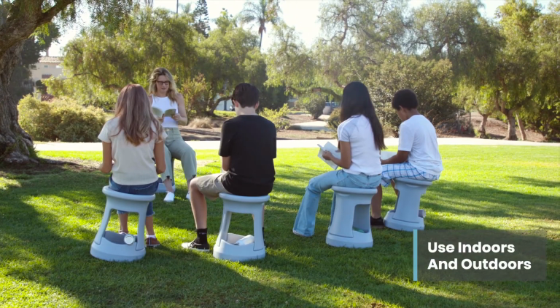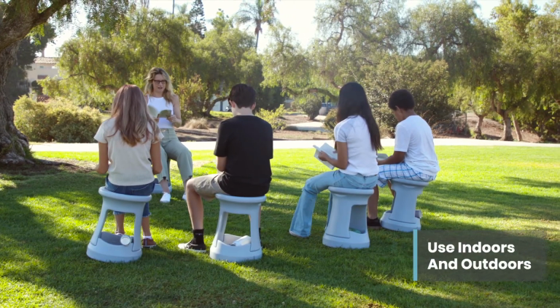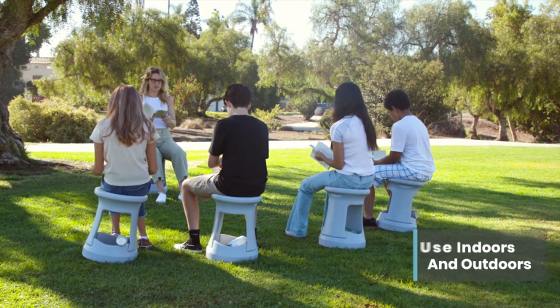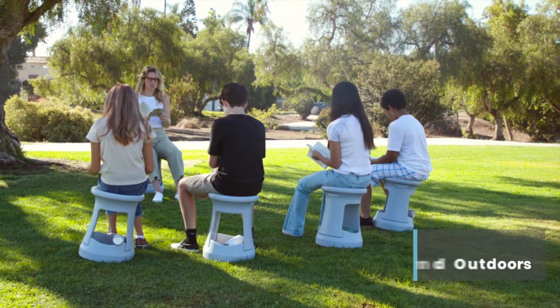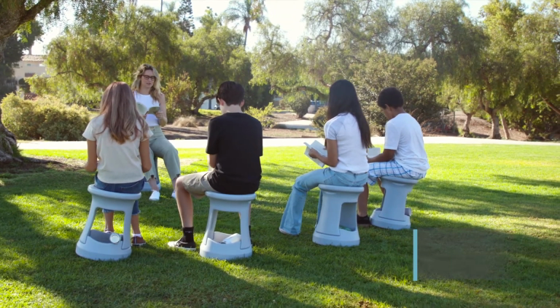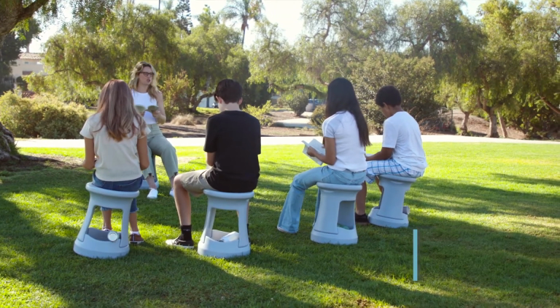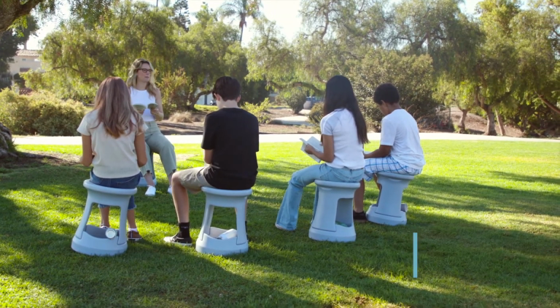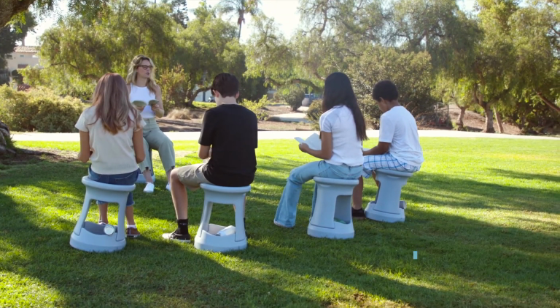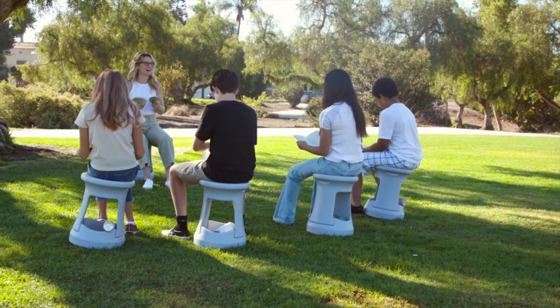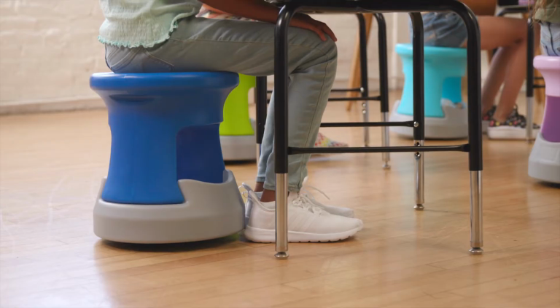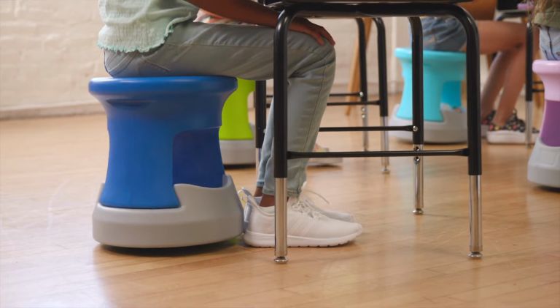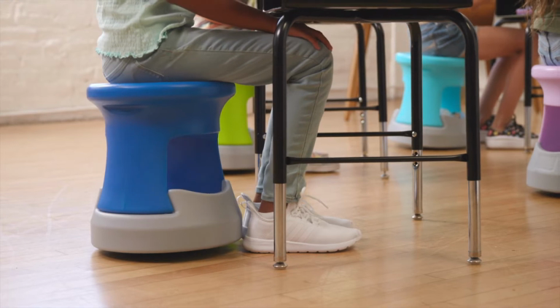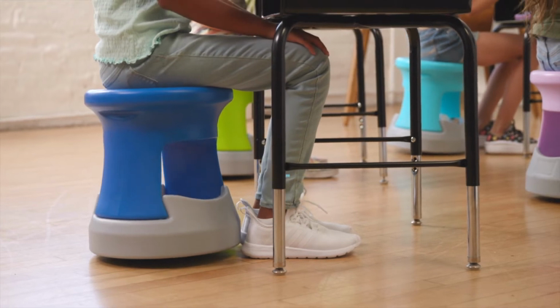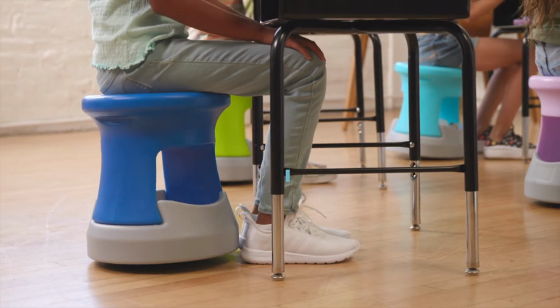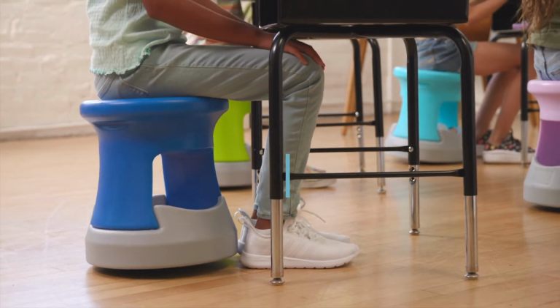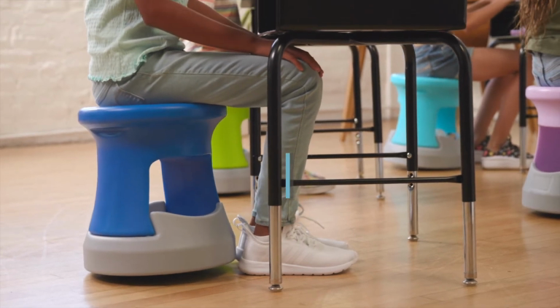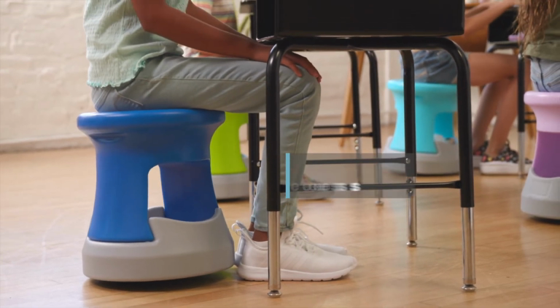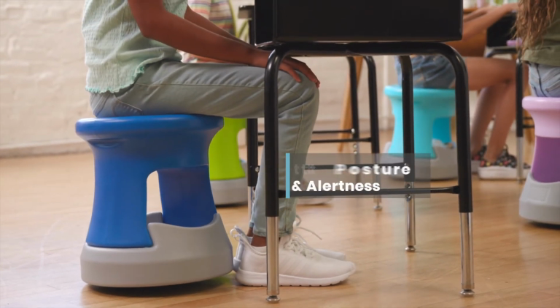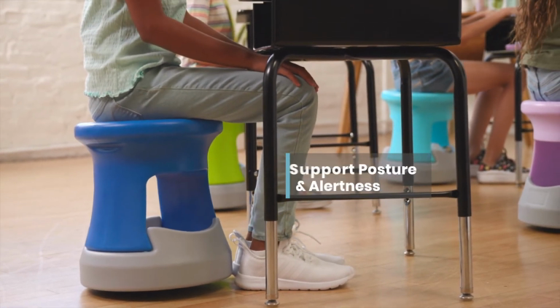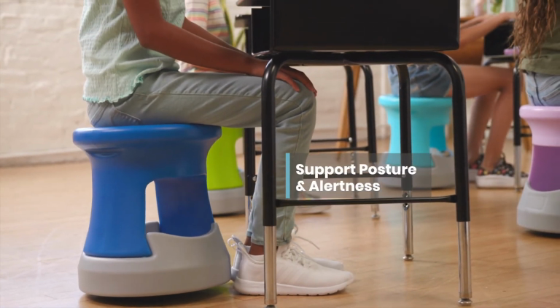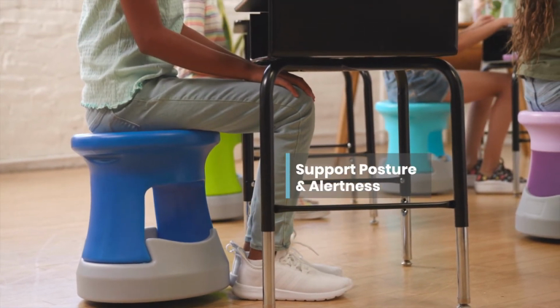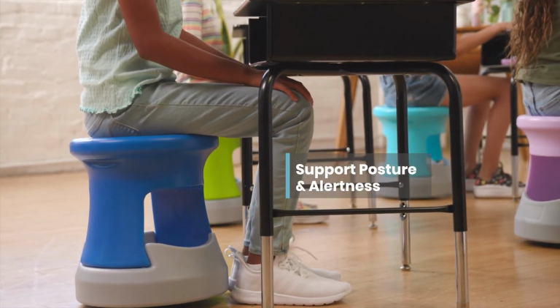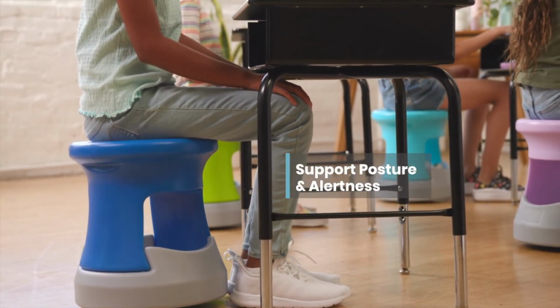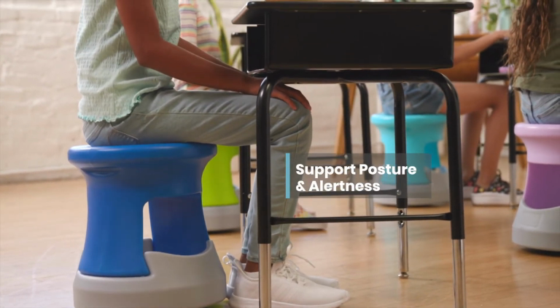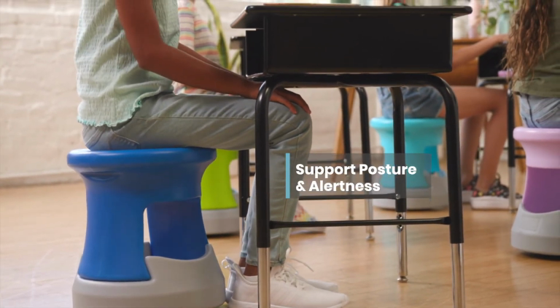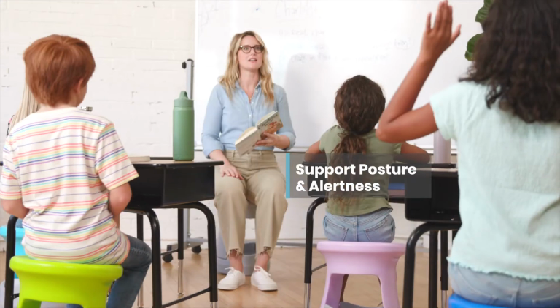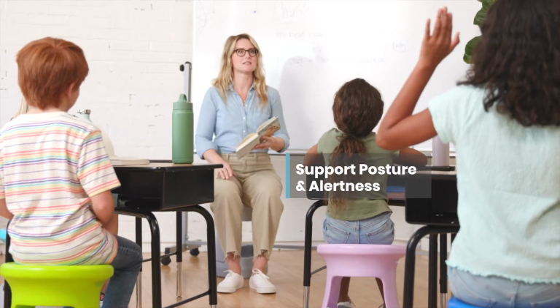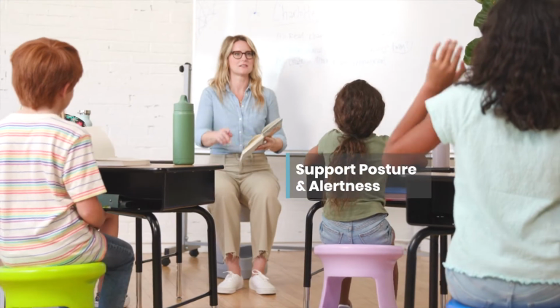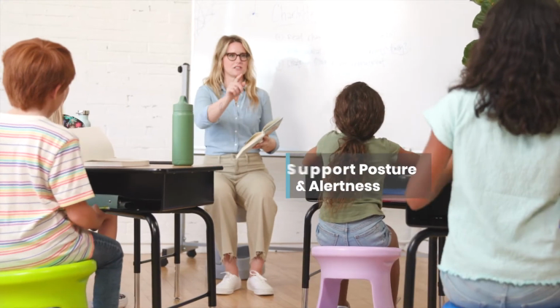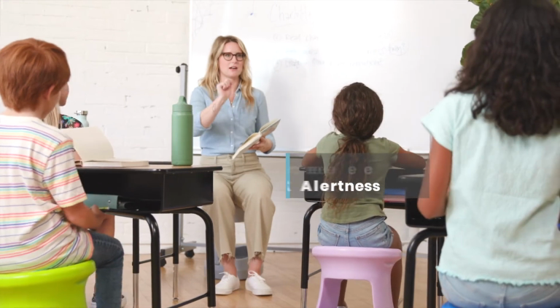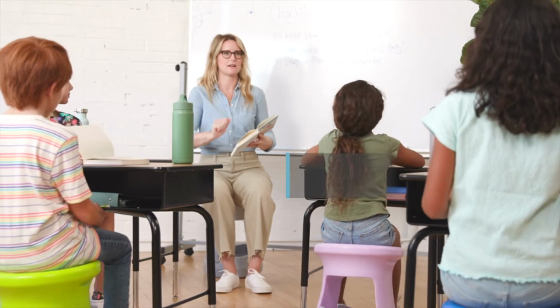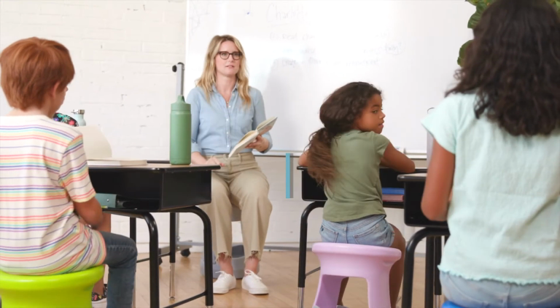This wobble stool features a latex-free rubberized base for added stability and a perimeter safety ring that creates a natural stop.